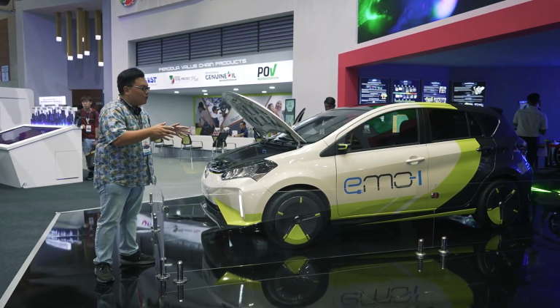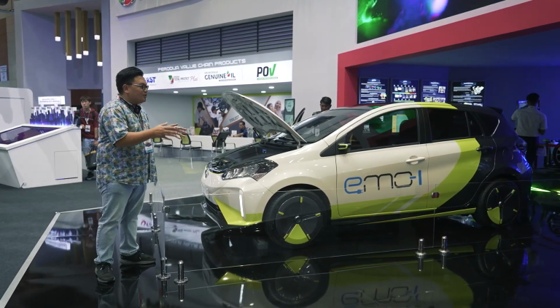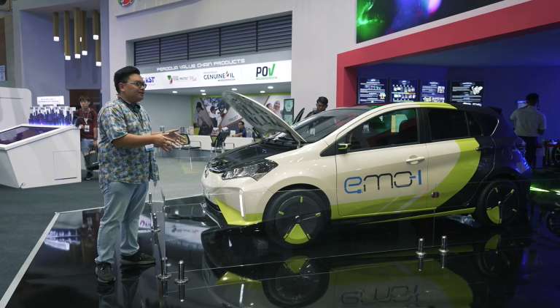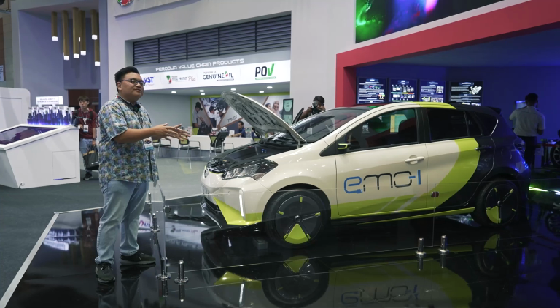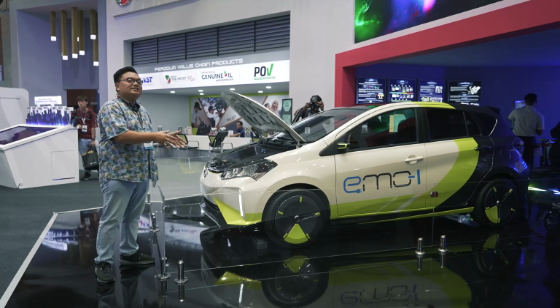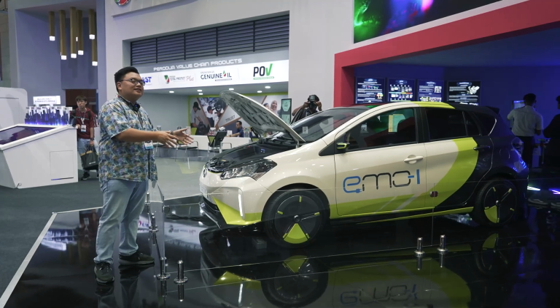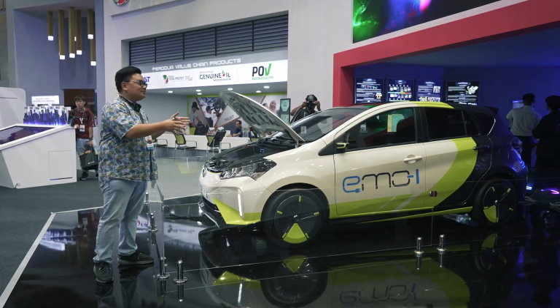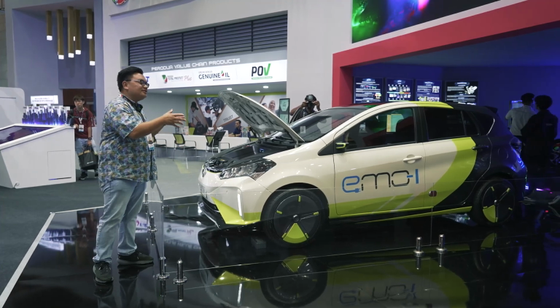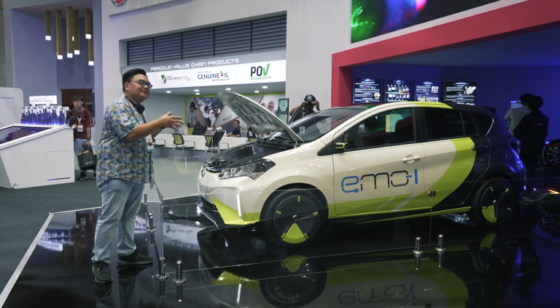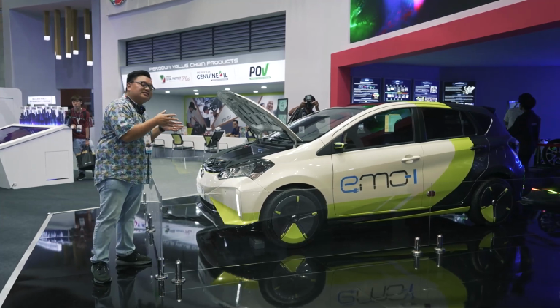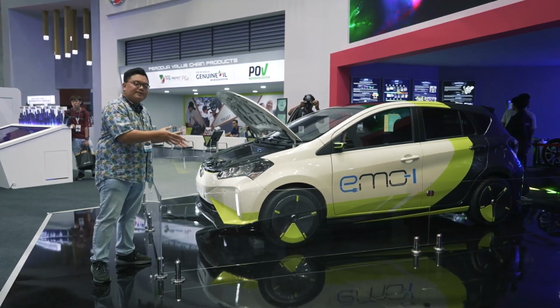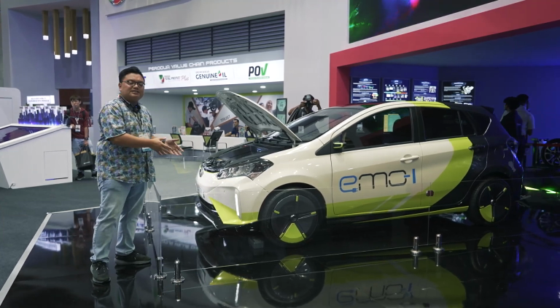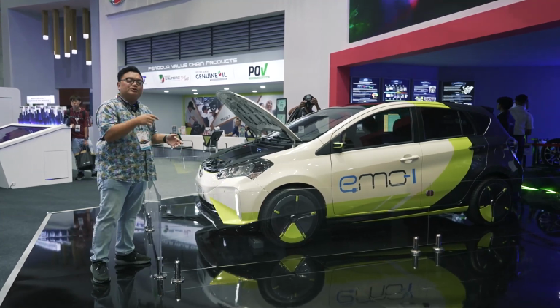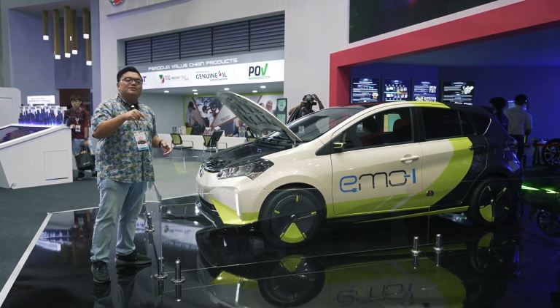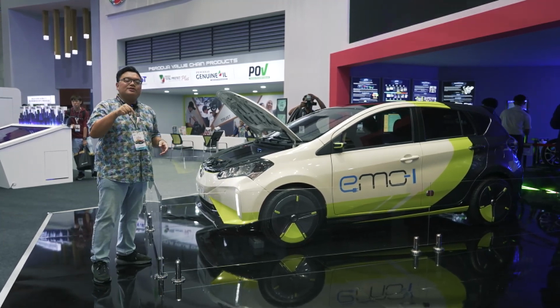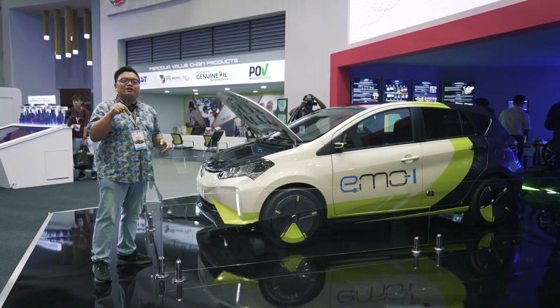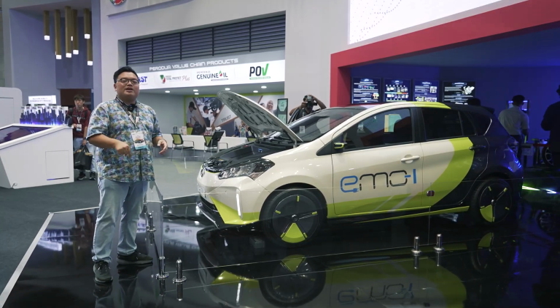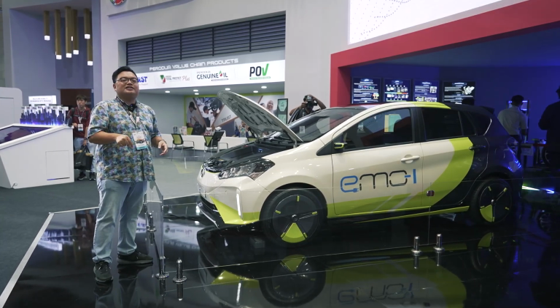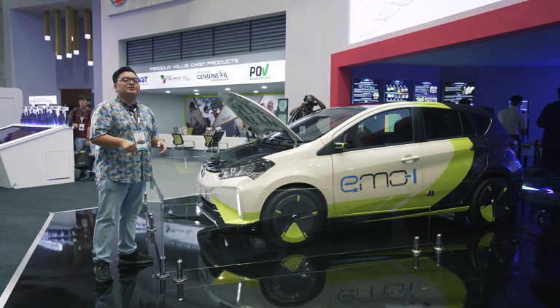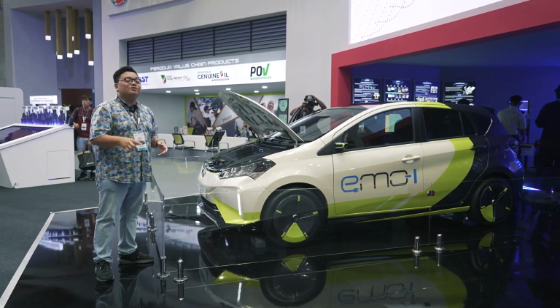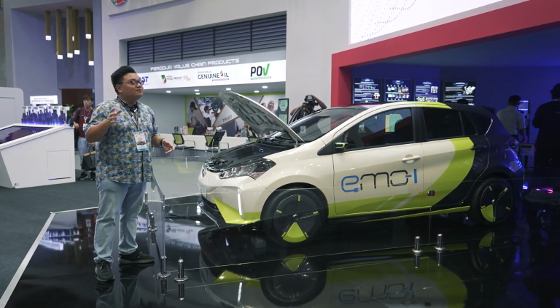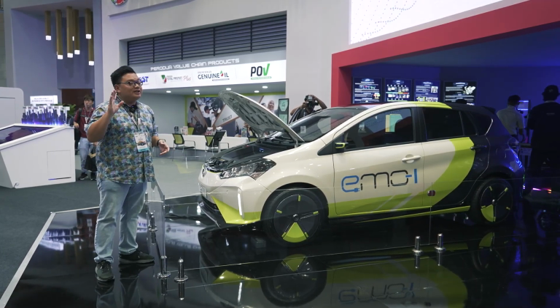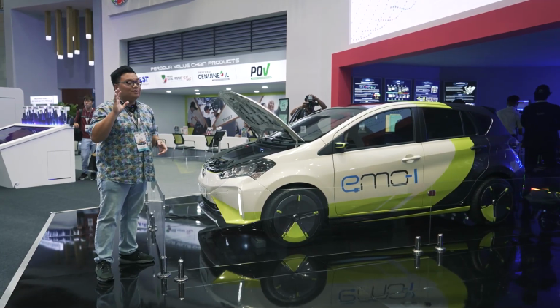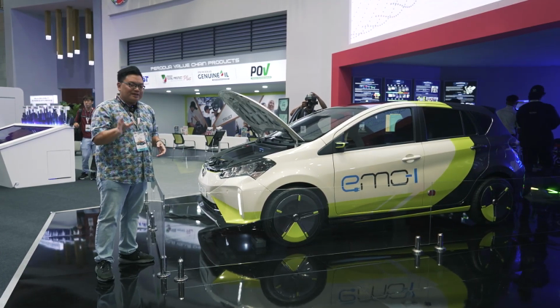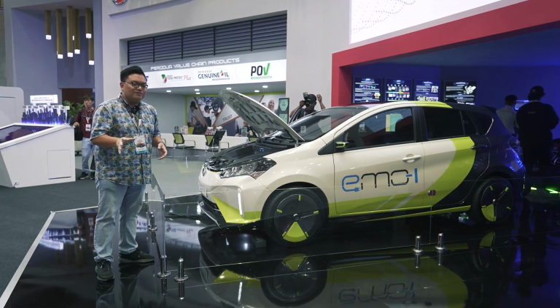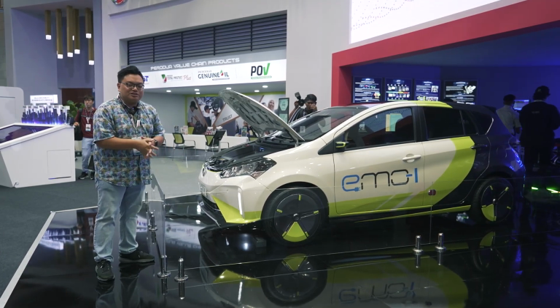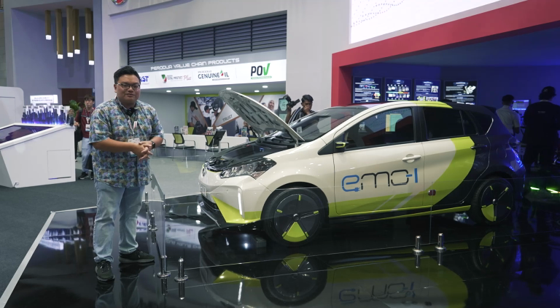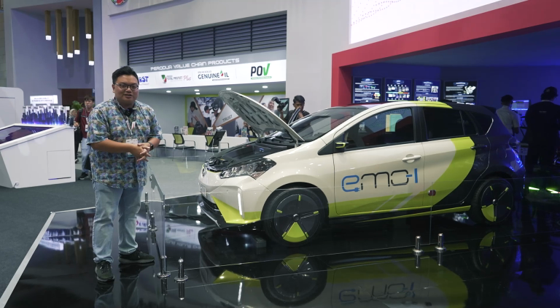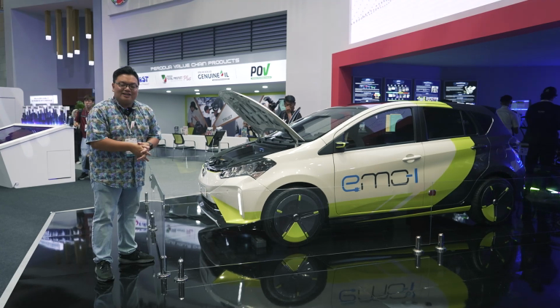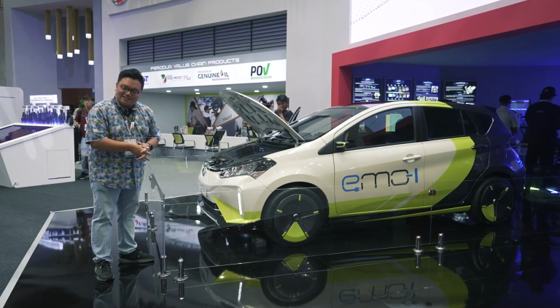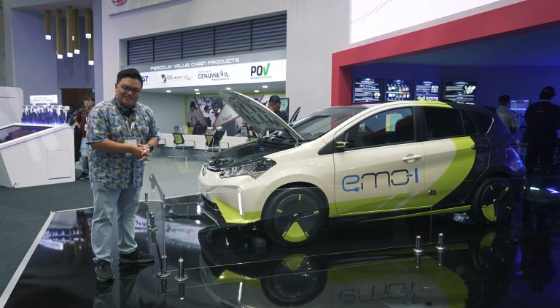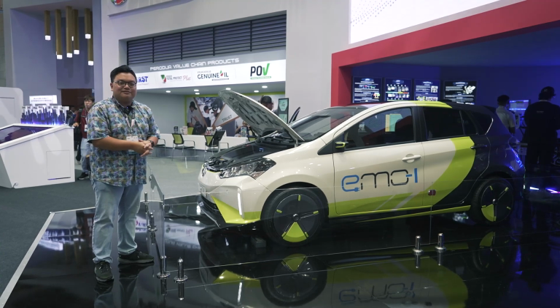What do you think of this car's targeted specs? Do let me know in the comments section below. Thank you for watching everyone, and stay safe.